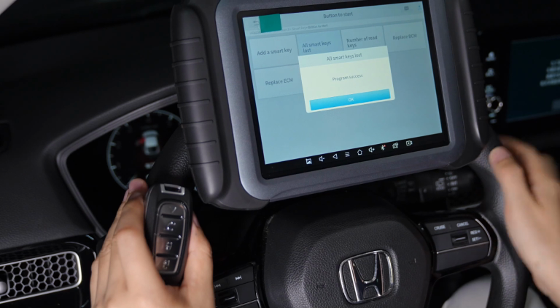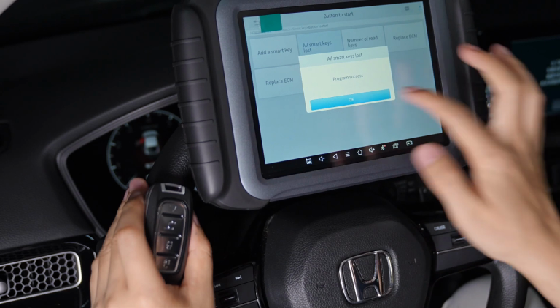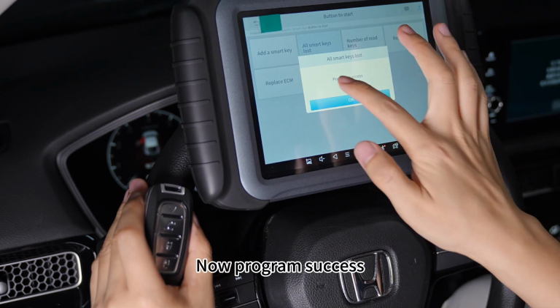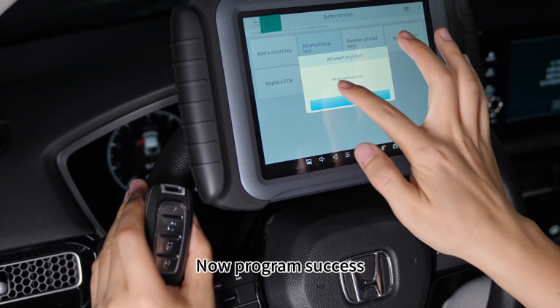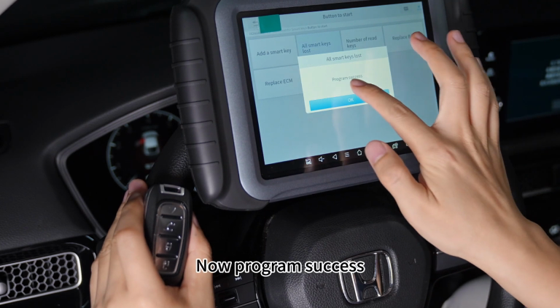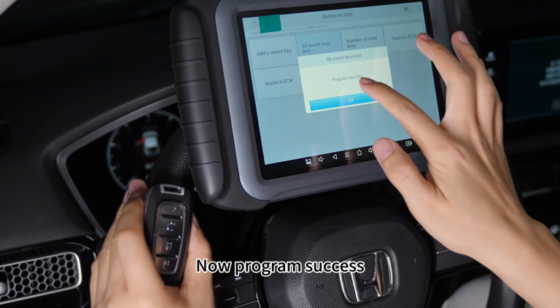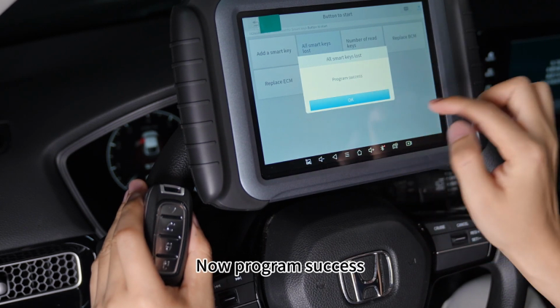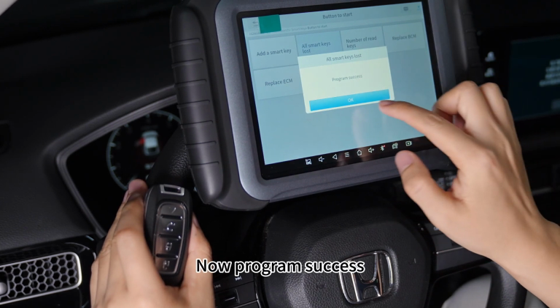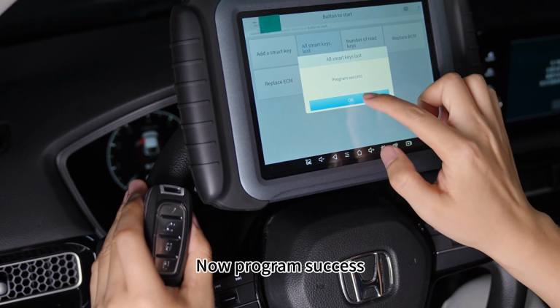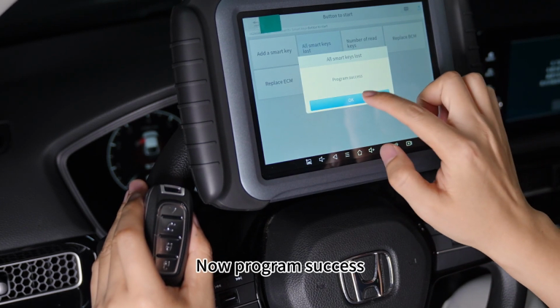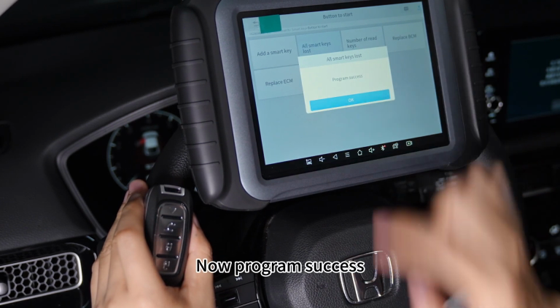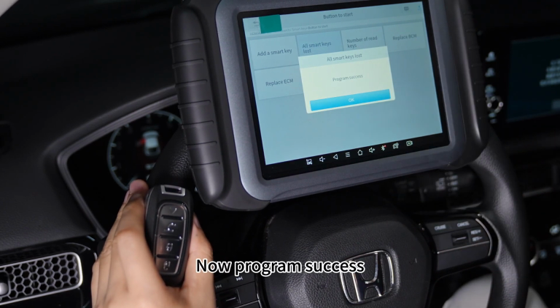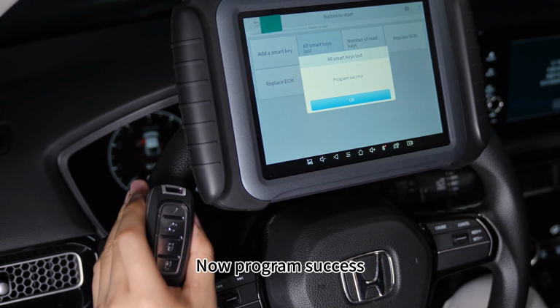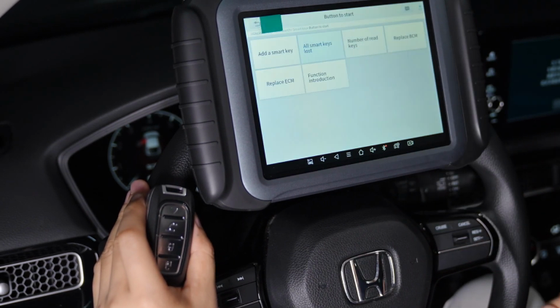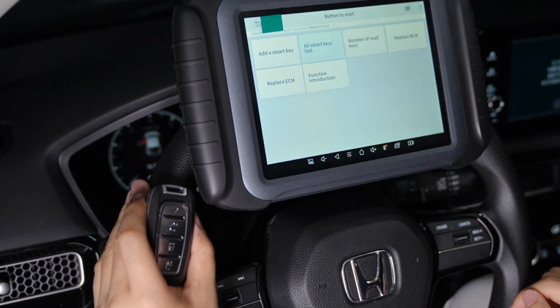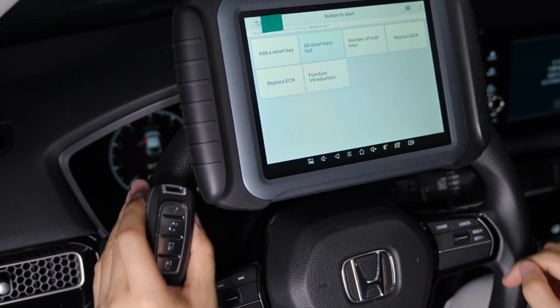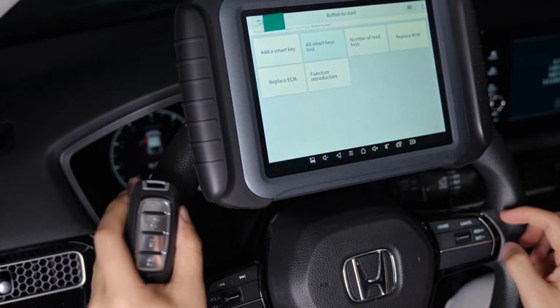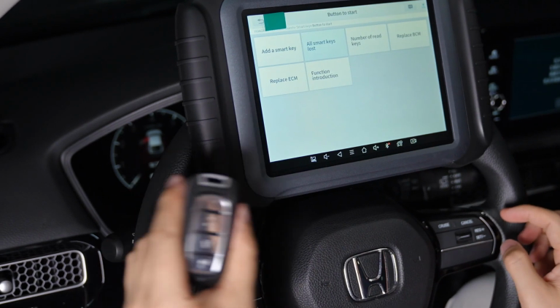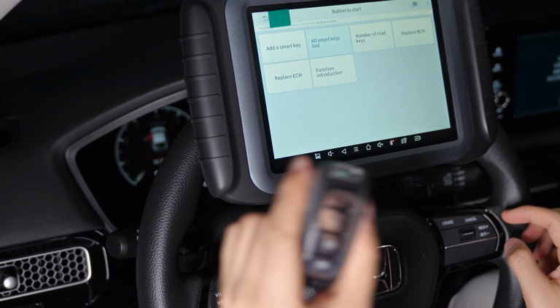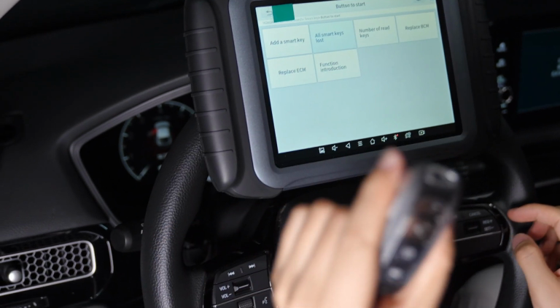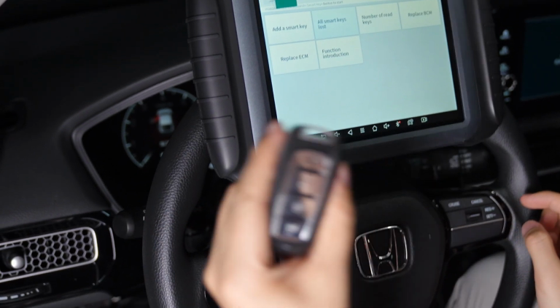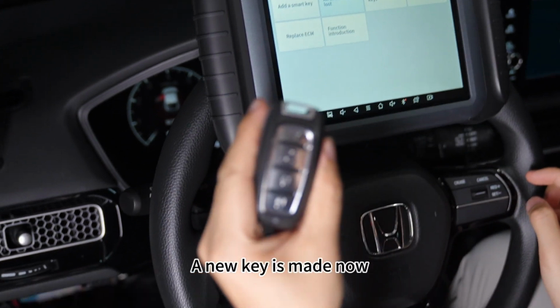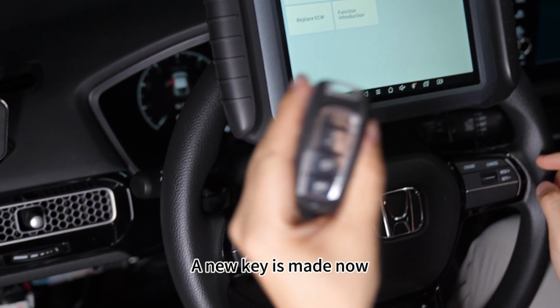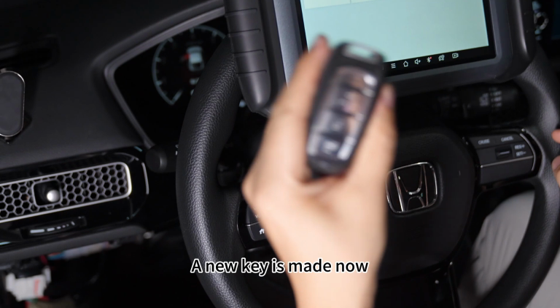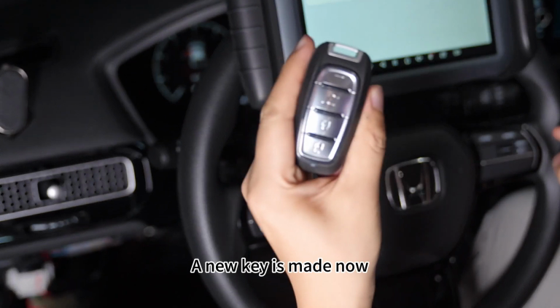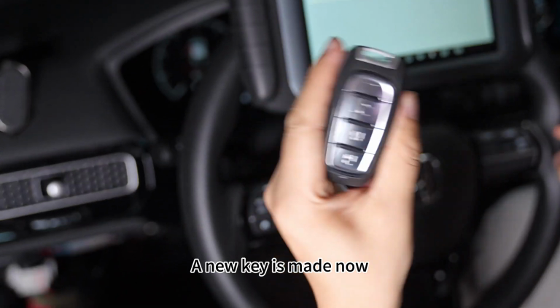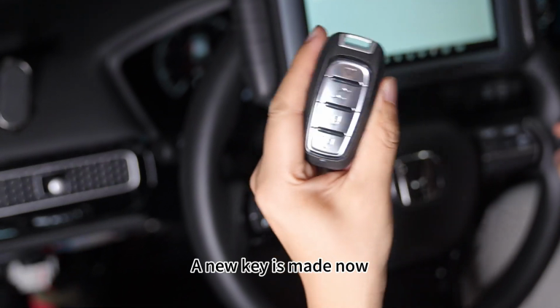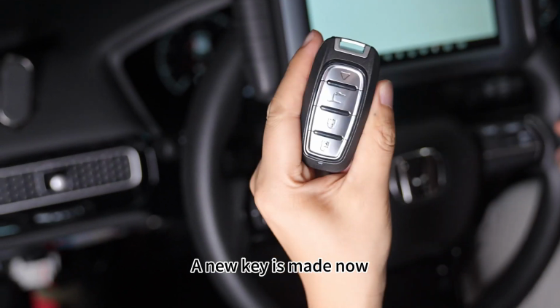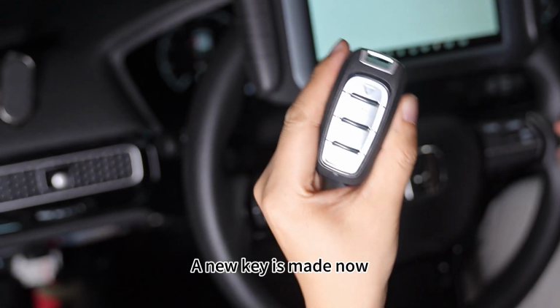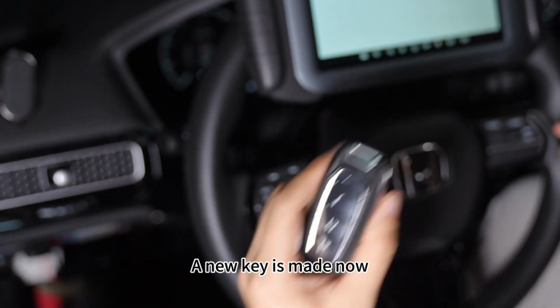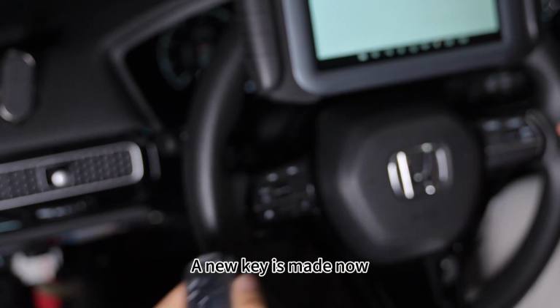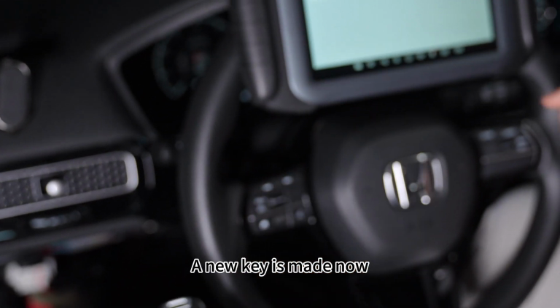Now, program success. A new key is made.